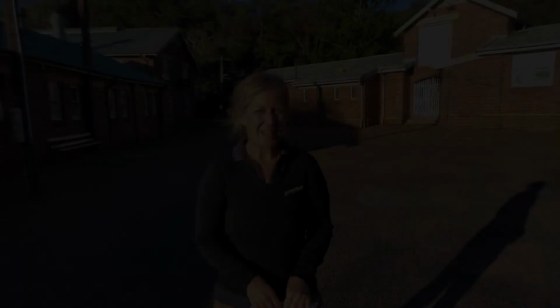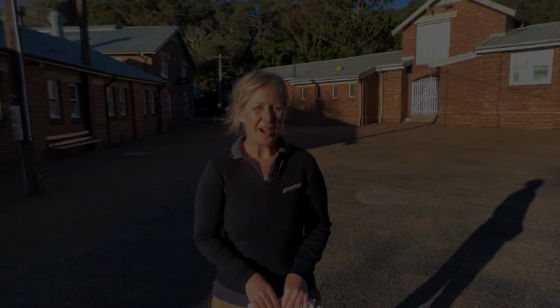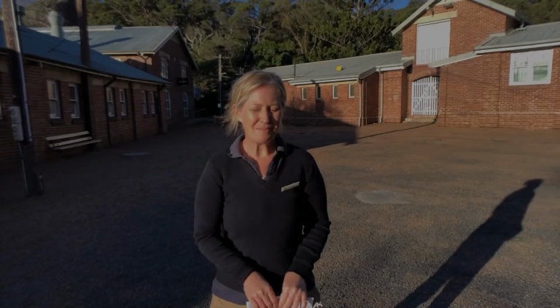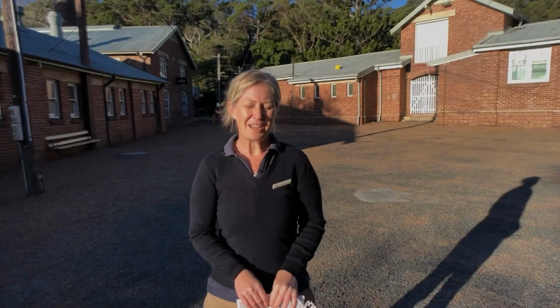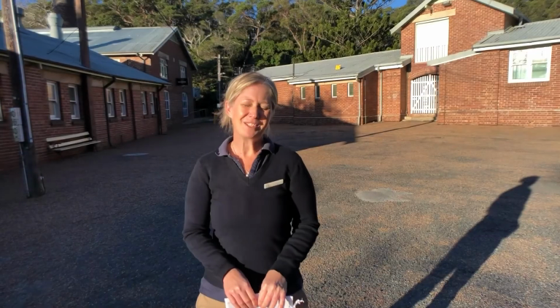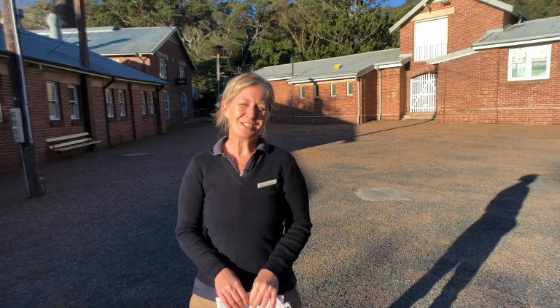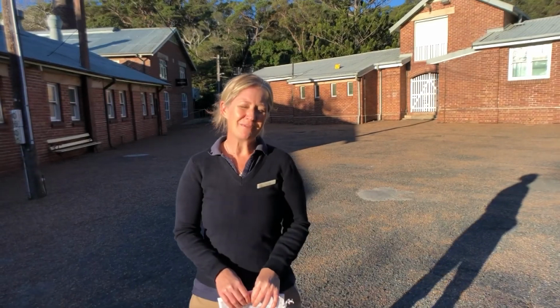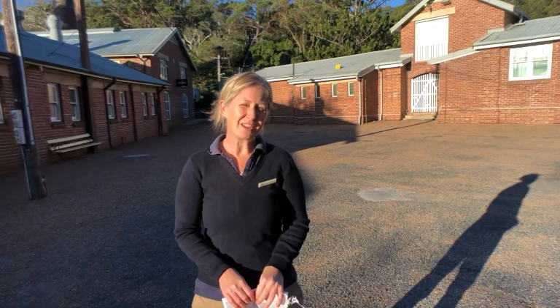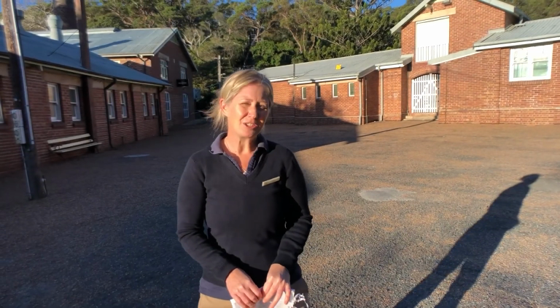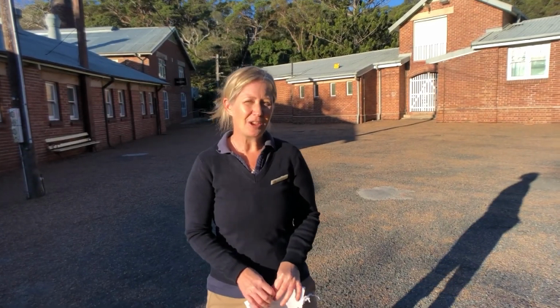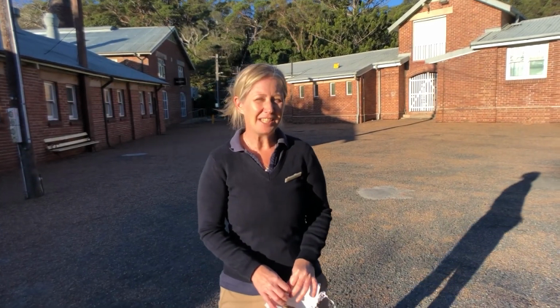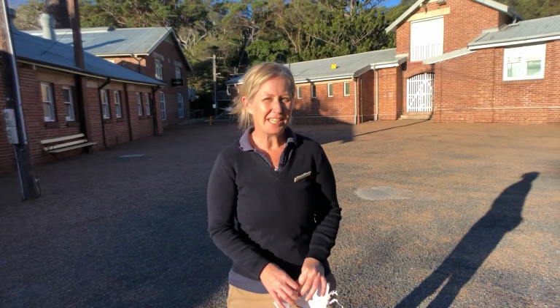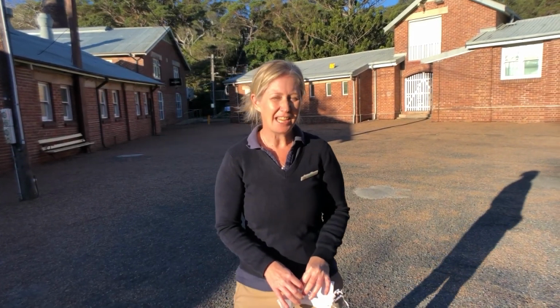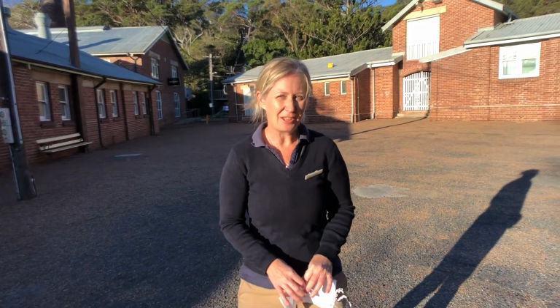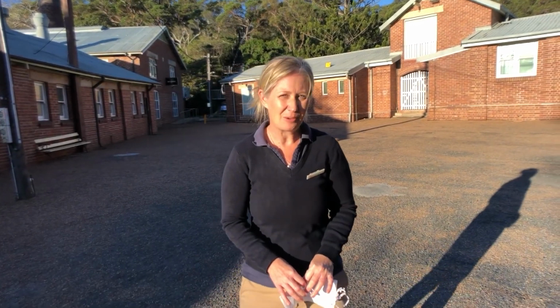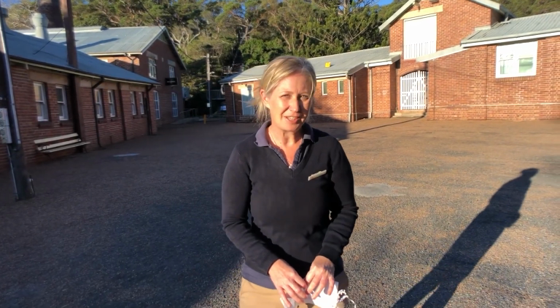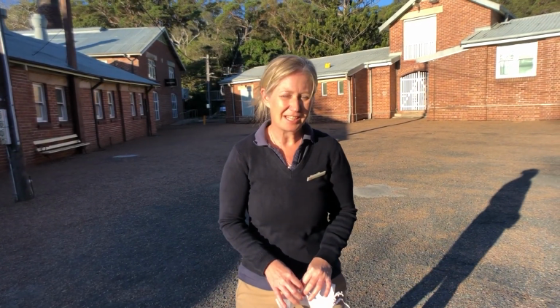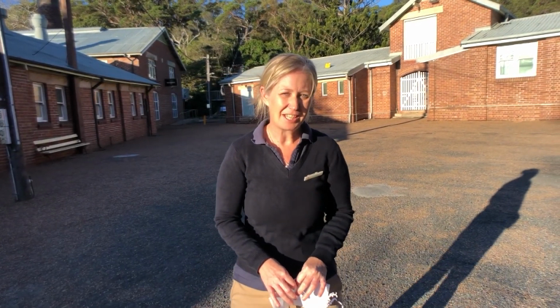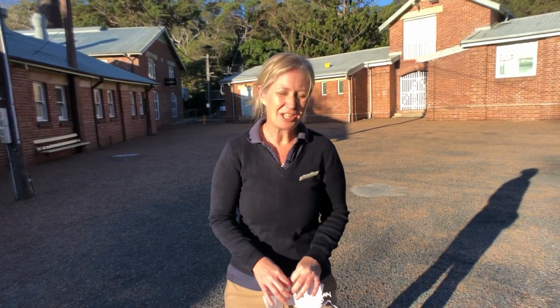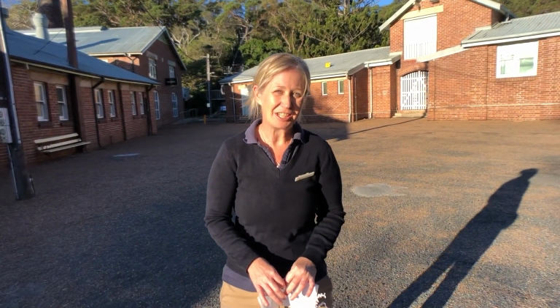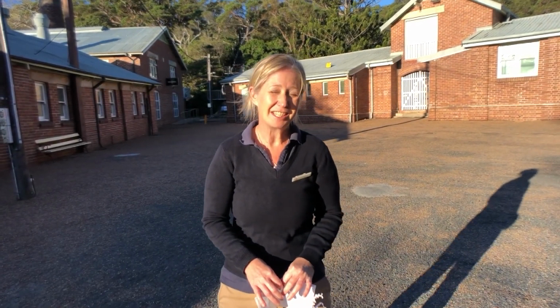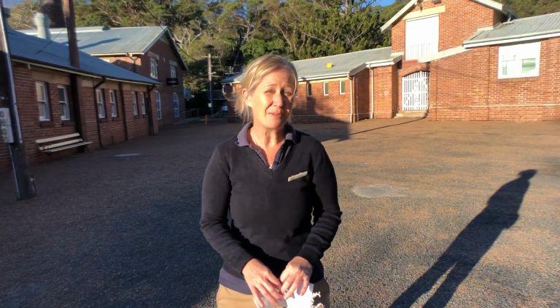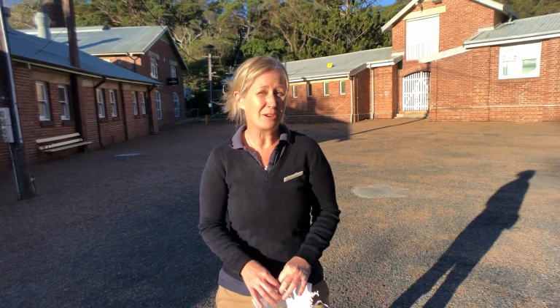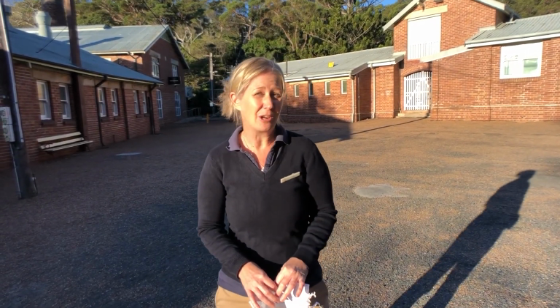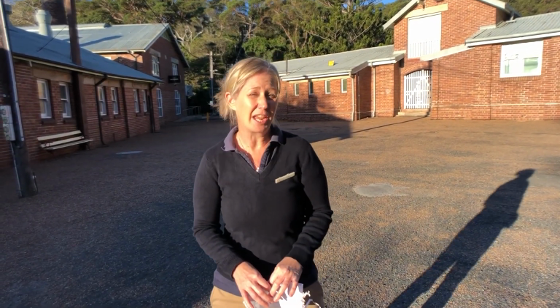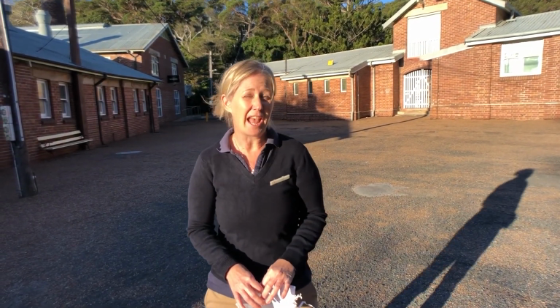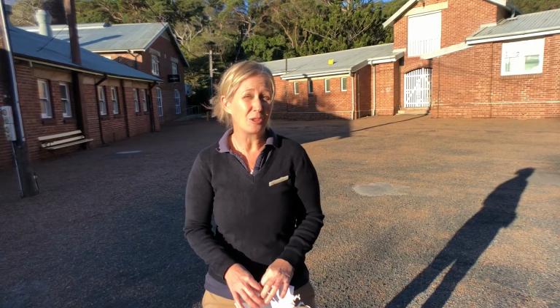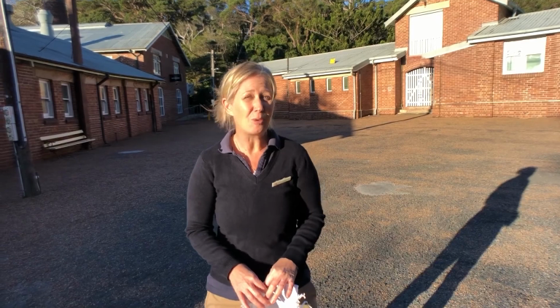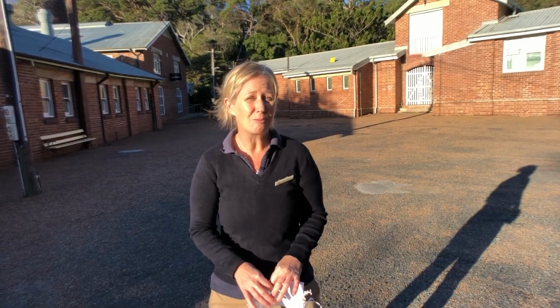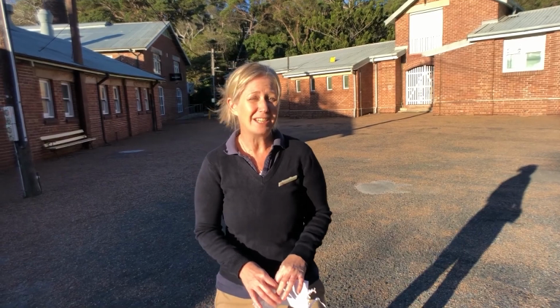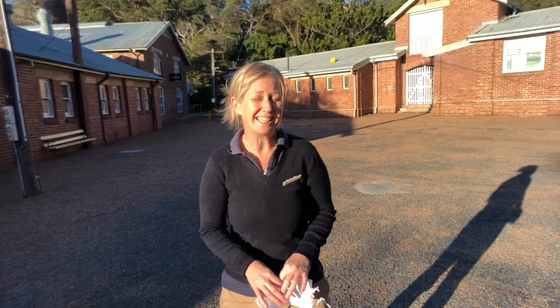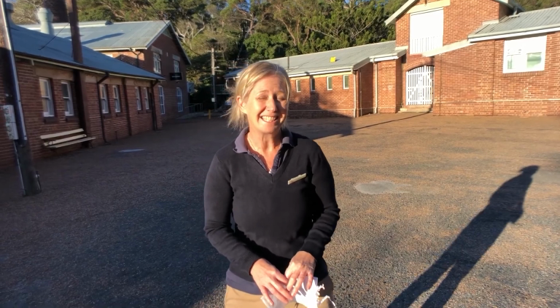Hi, my name is Susie. I'm one of the tour guides here at the Quarantine Station. Today we're going to be looking at the Wharf Precinct.